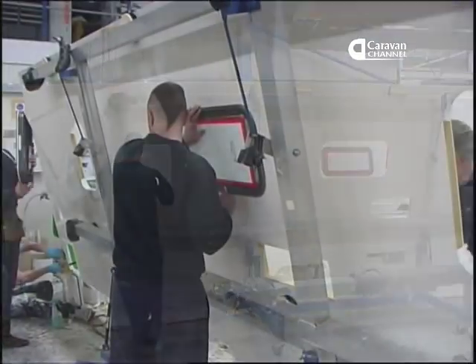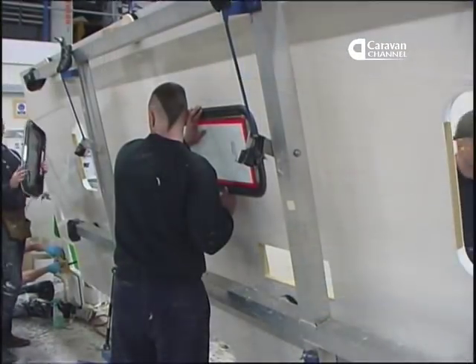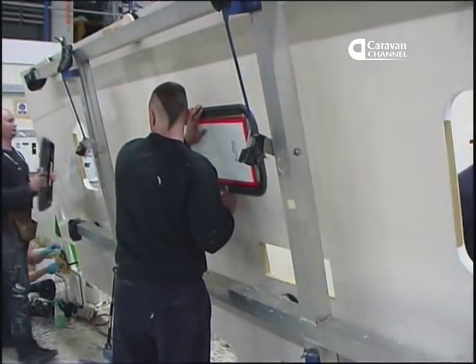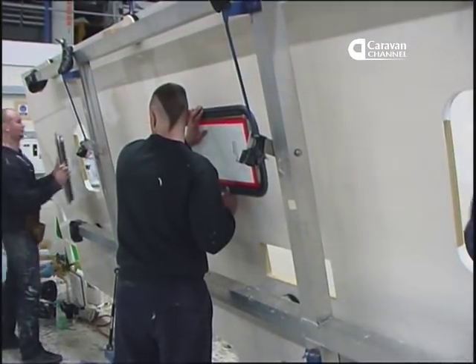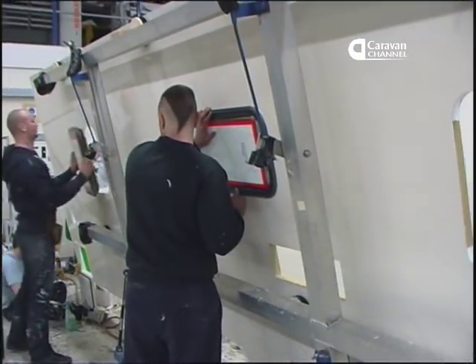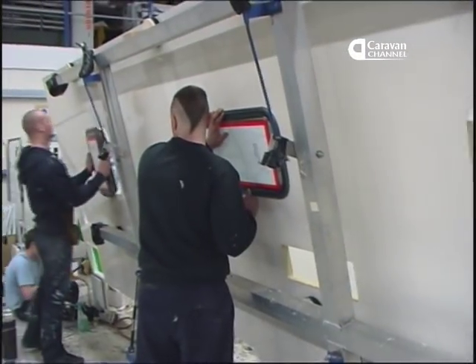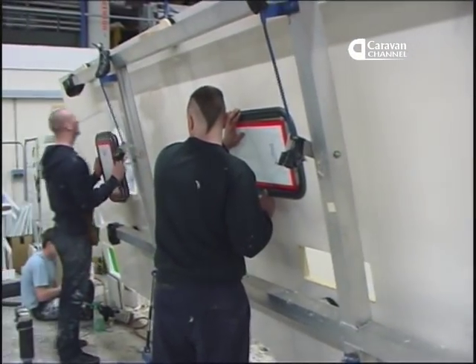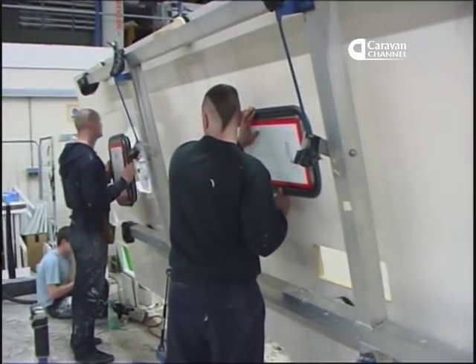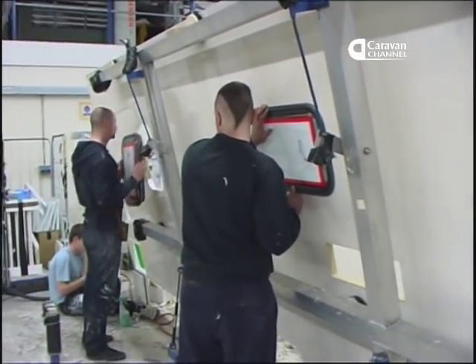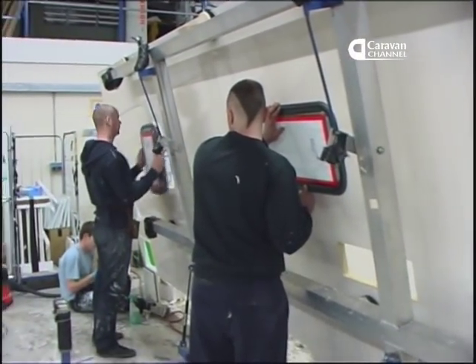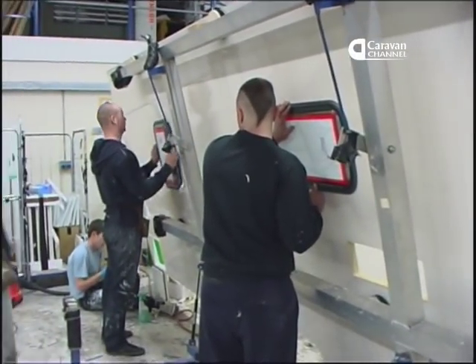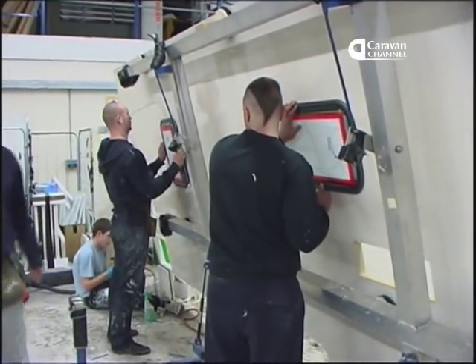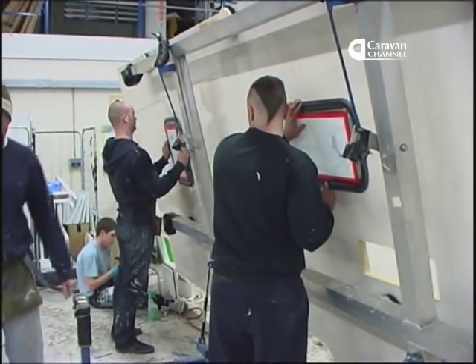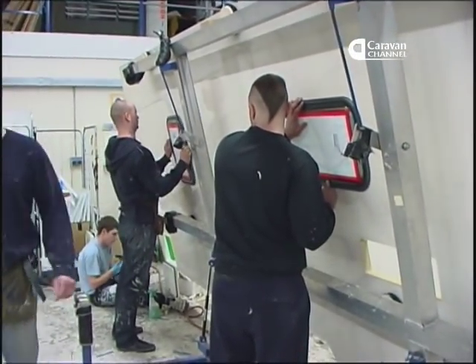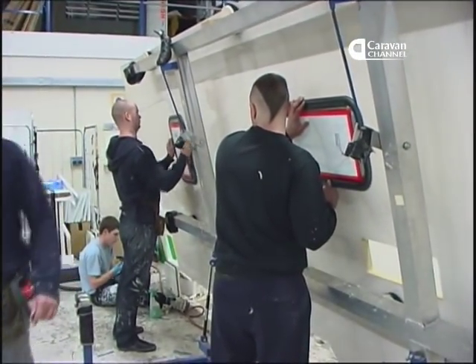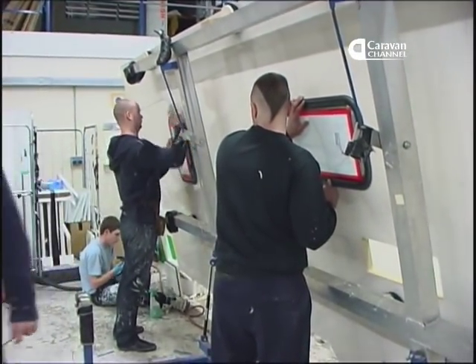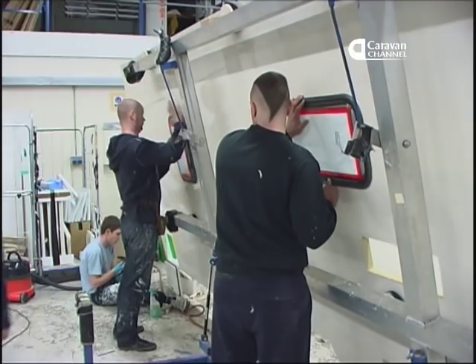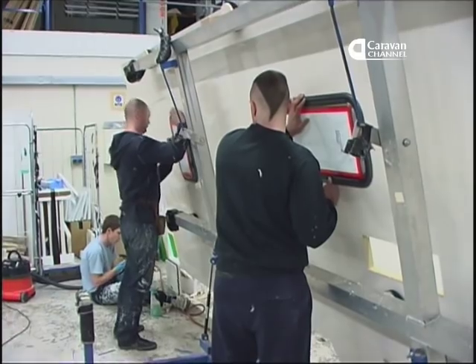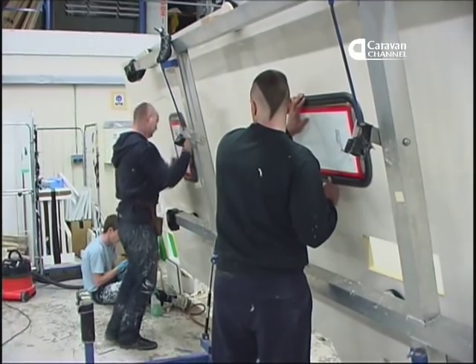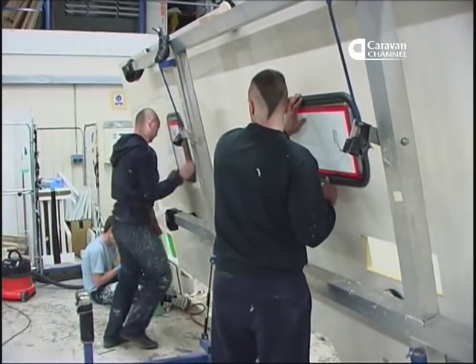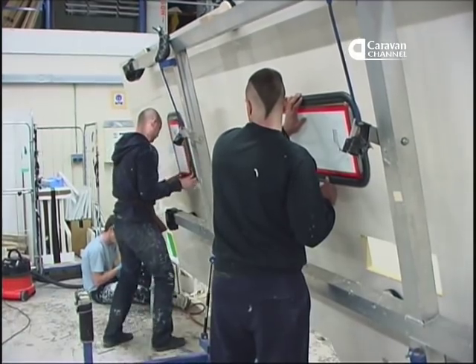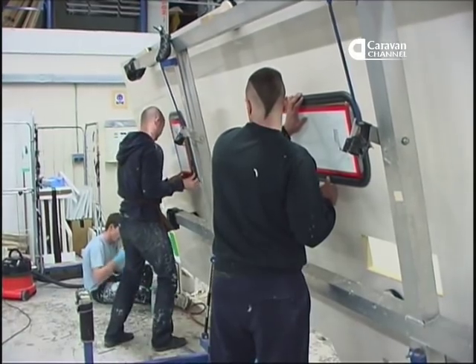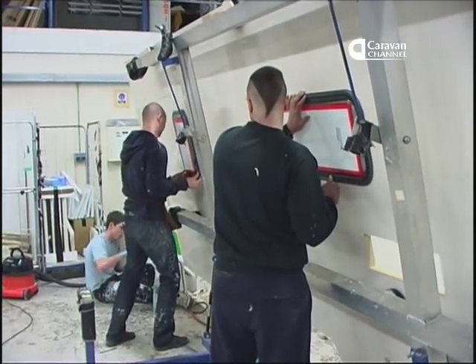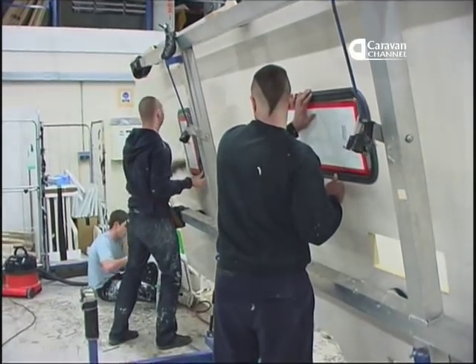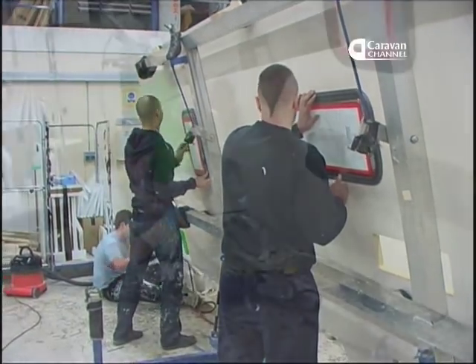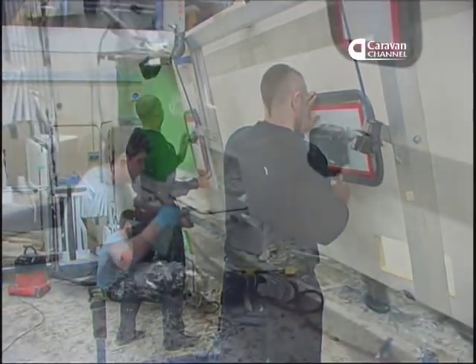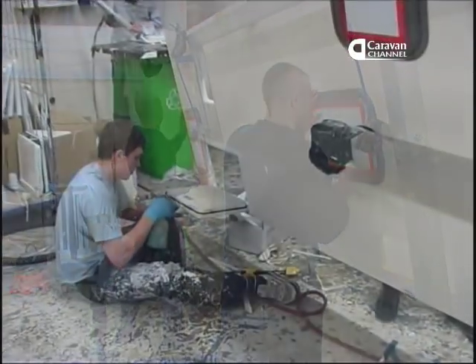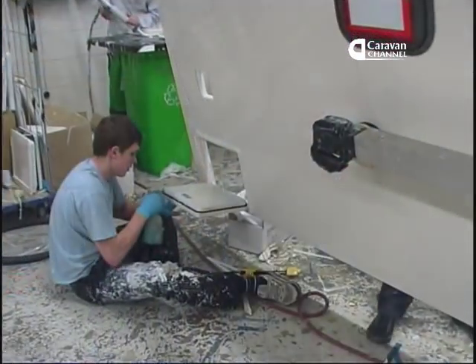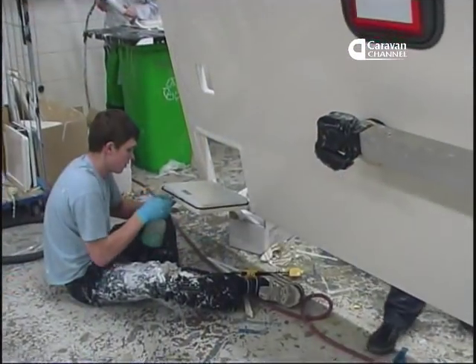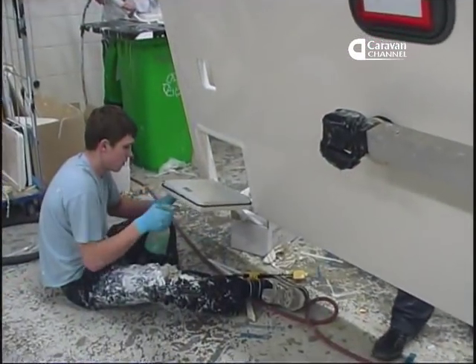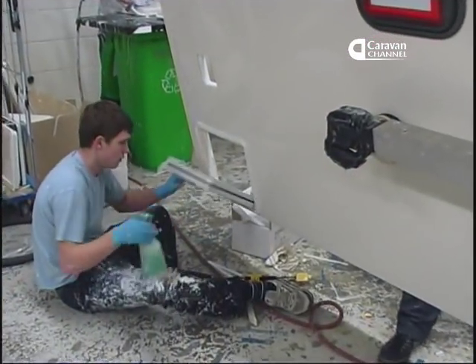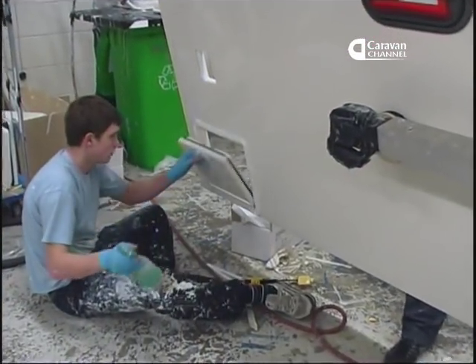Last step: the panels are dressed with their doors and windows by experts who make it all look easy.